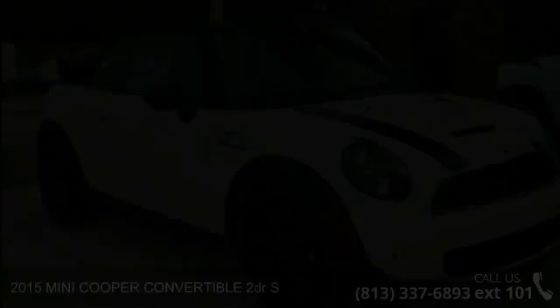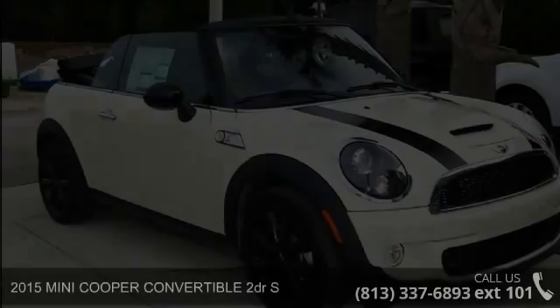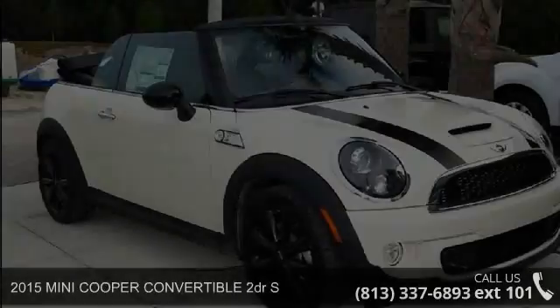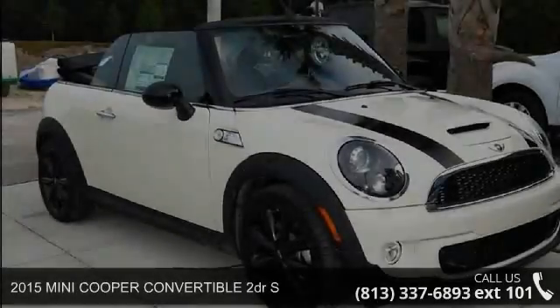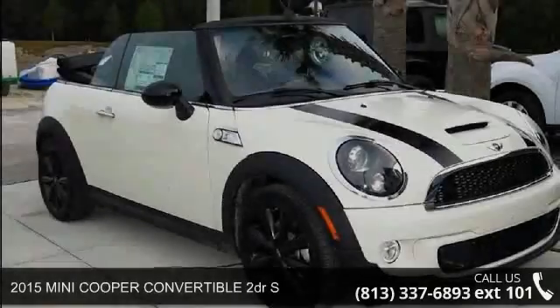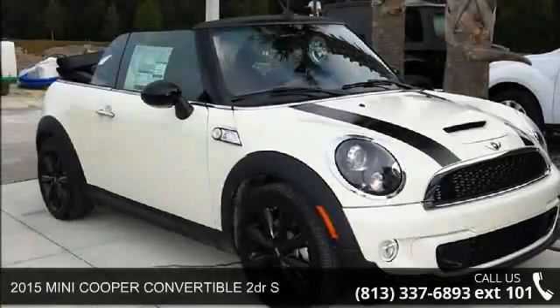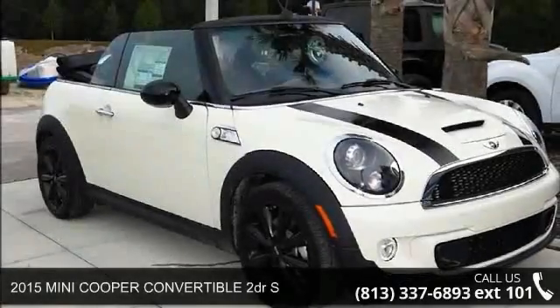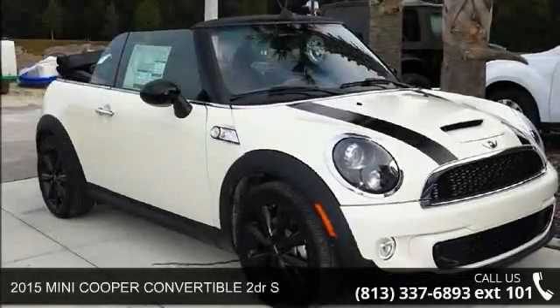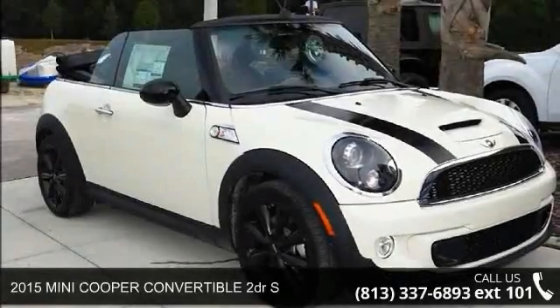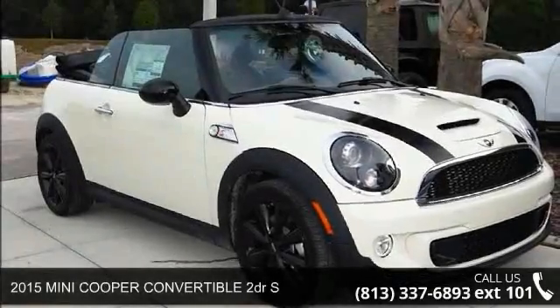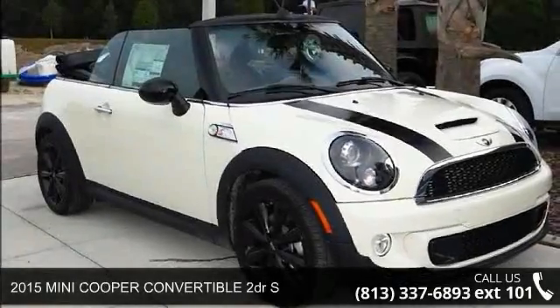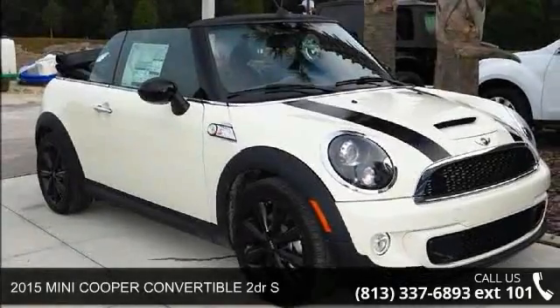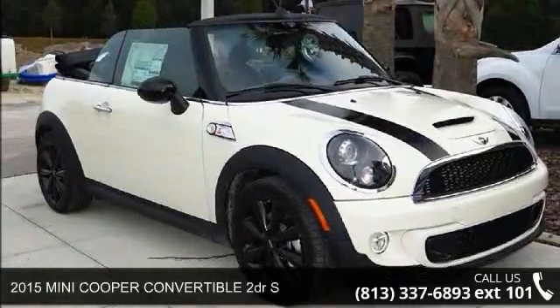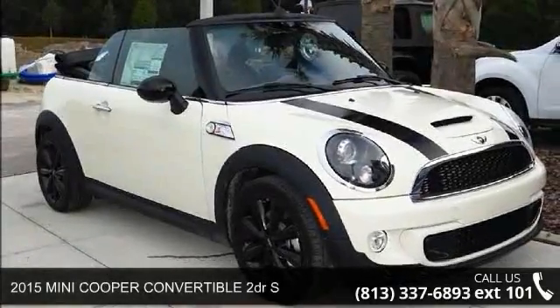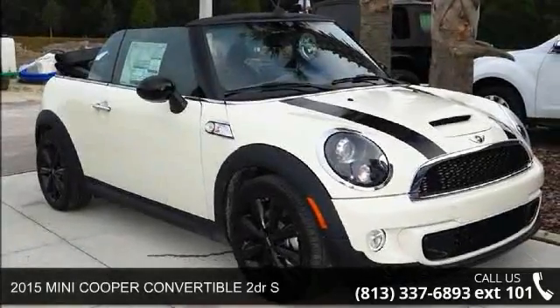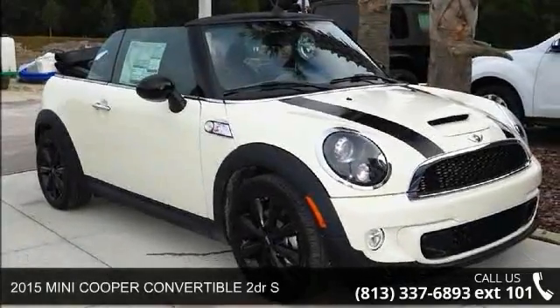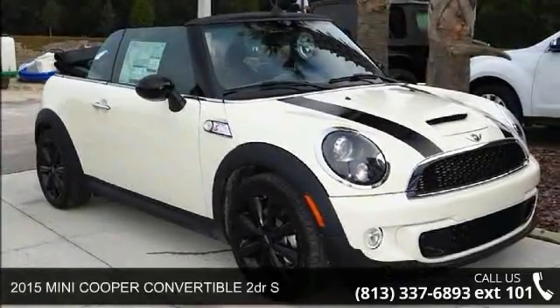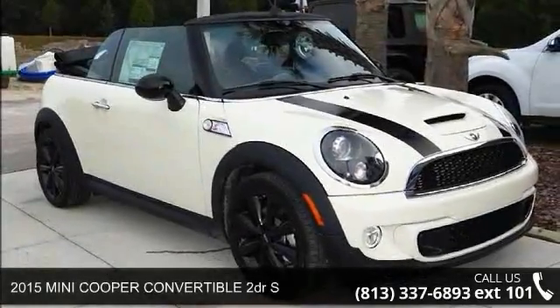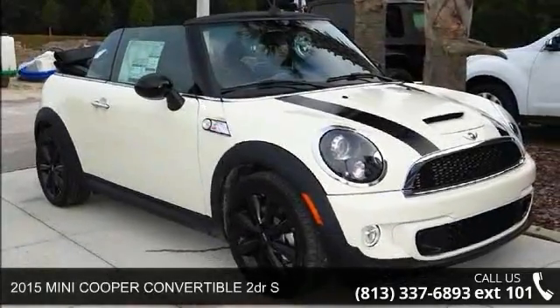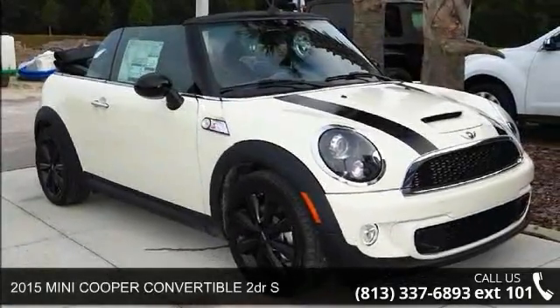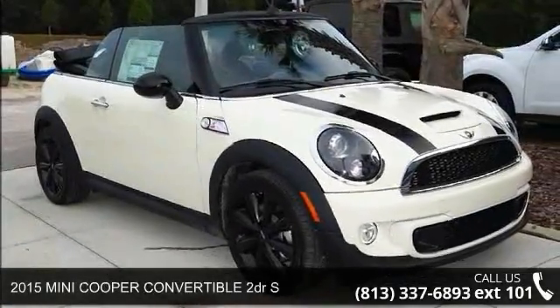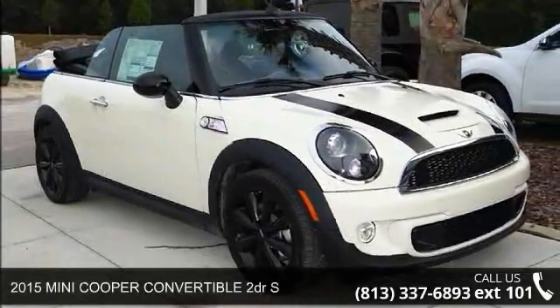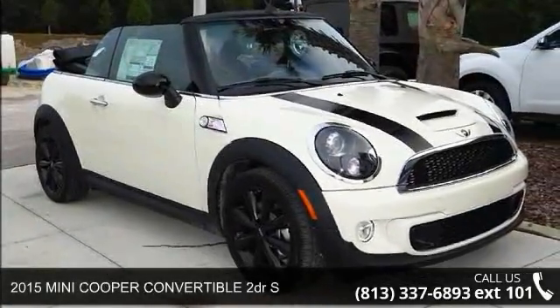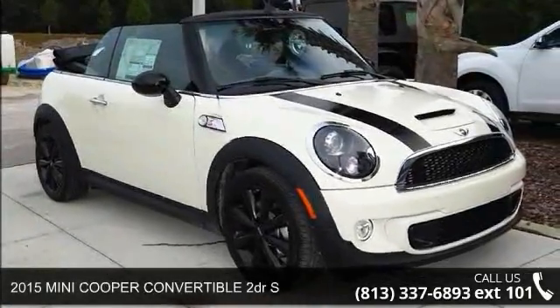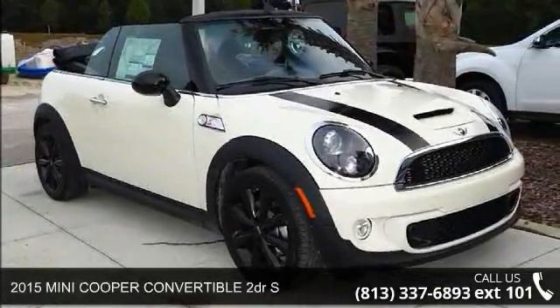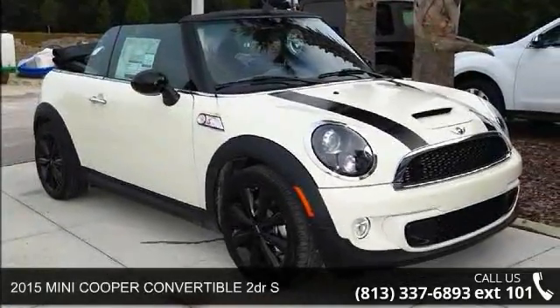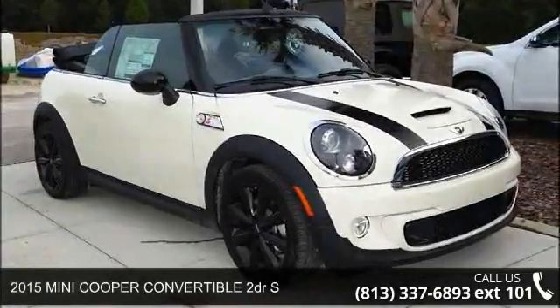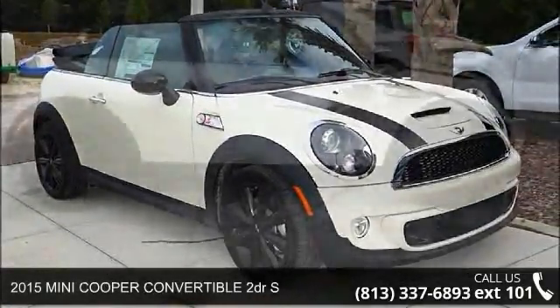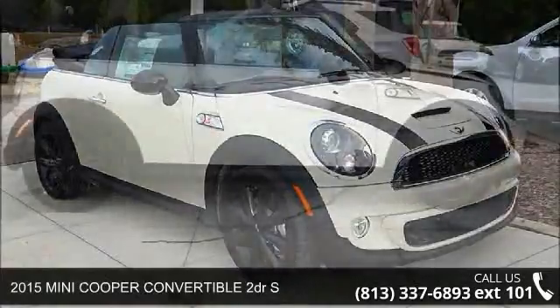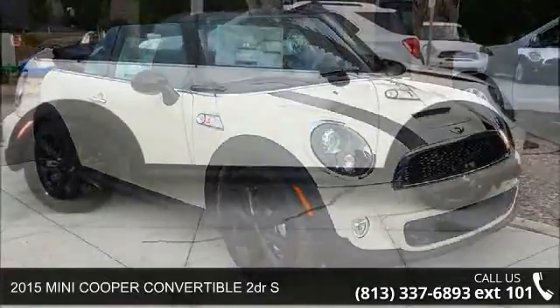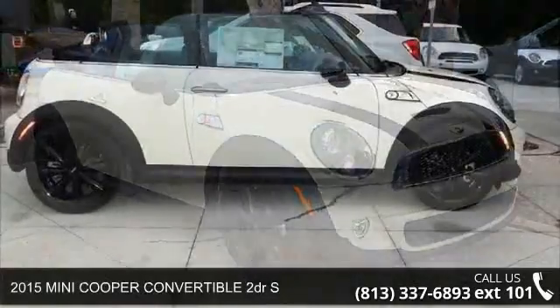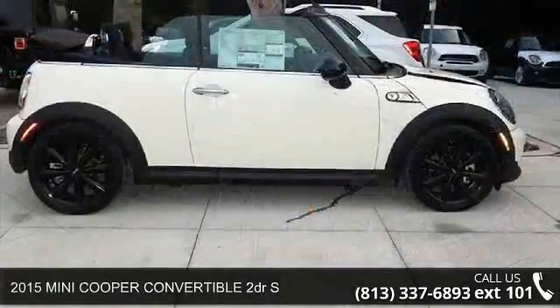Check out this 2015 Mini Cooper Convertible. This may be the set of wheels you've been looking for.